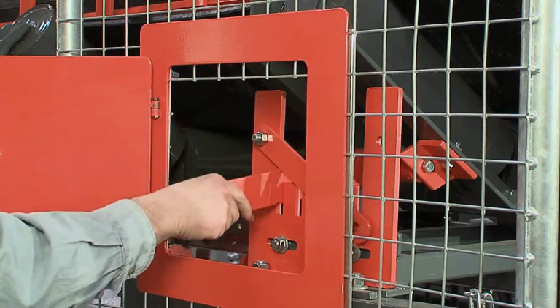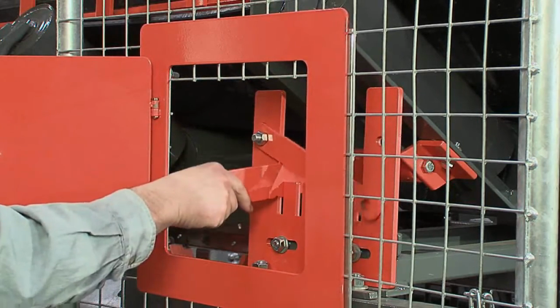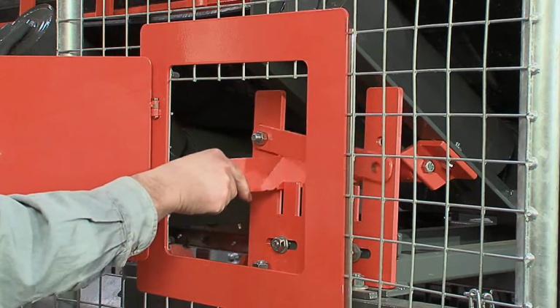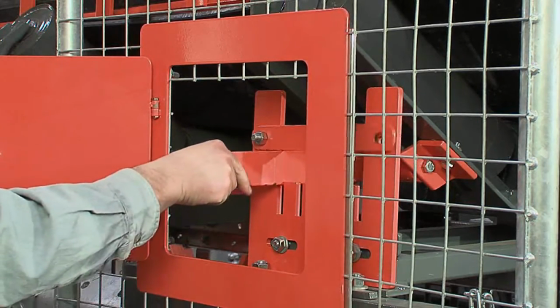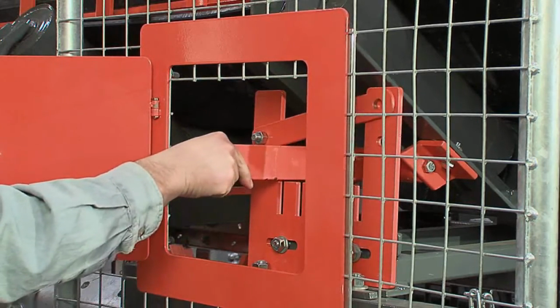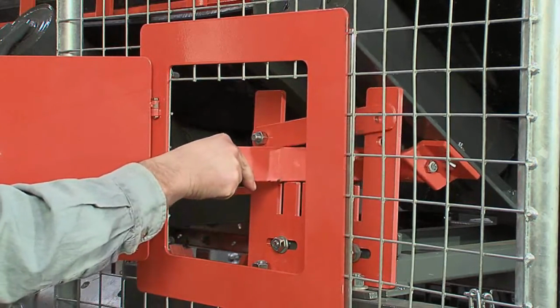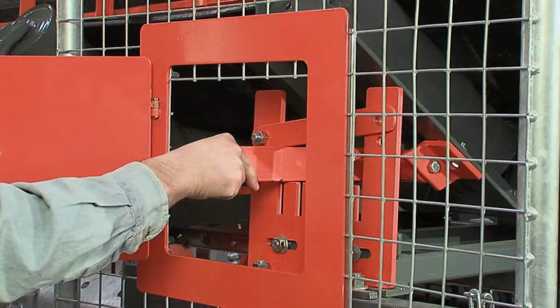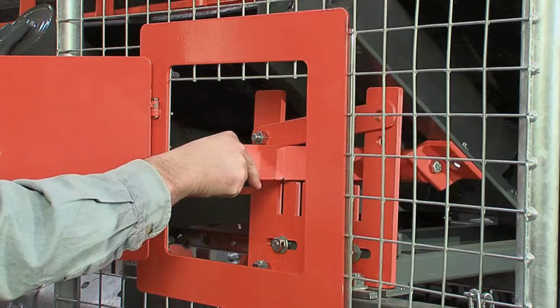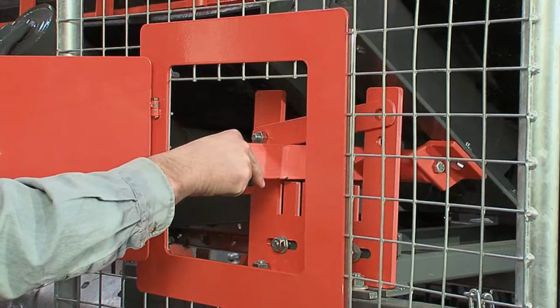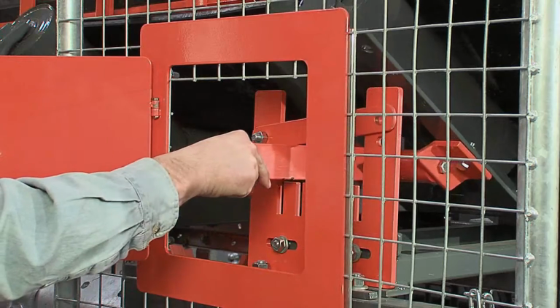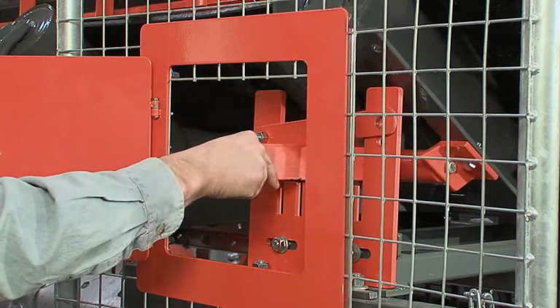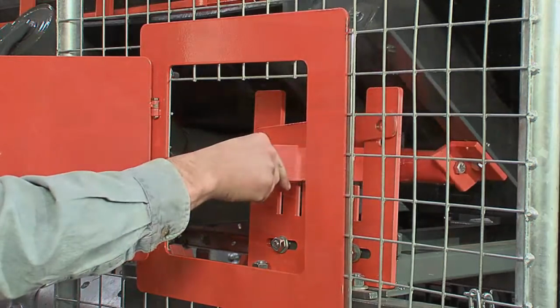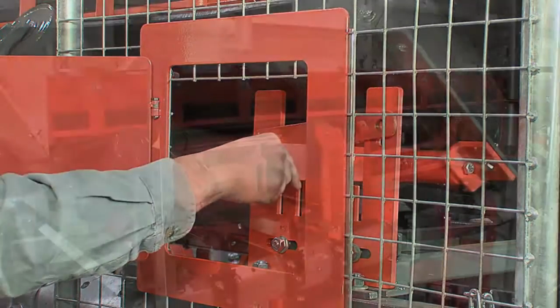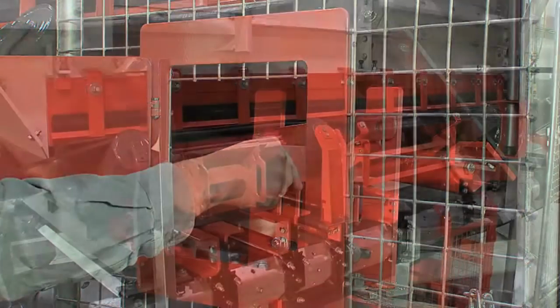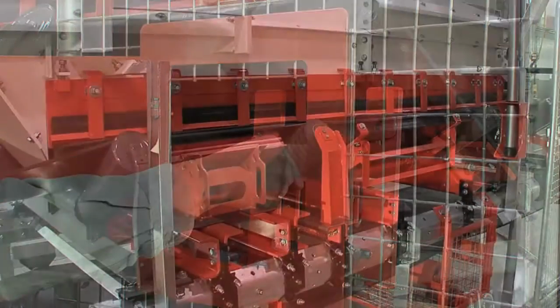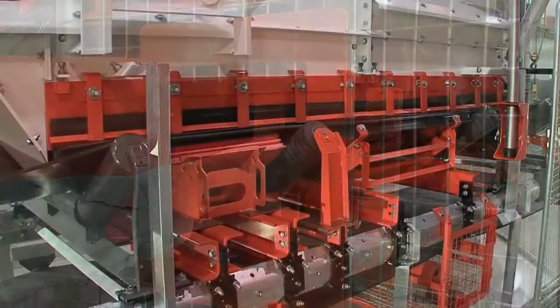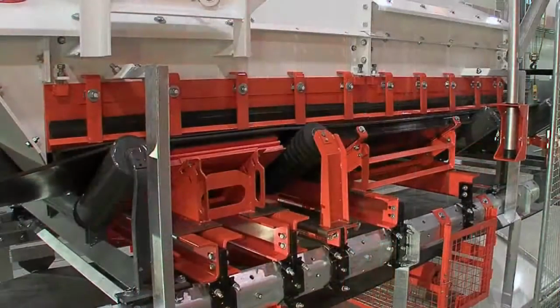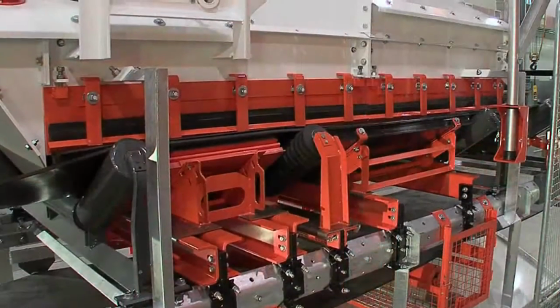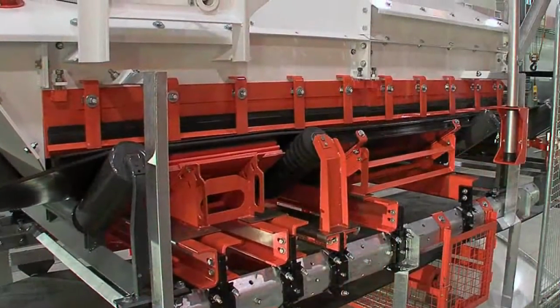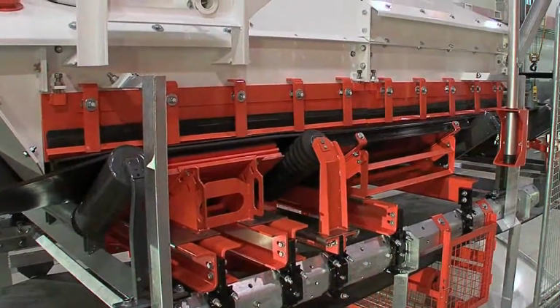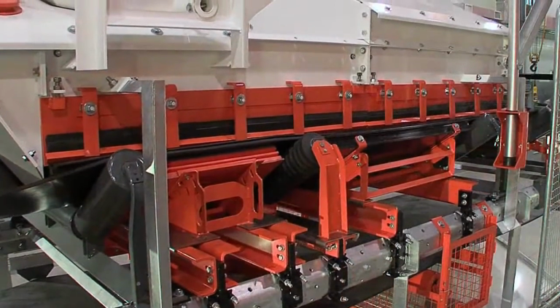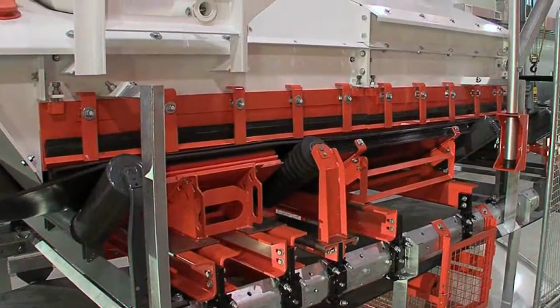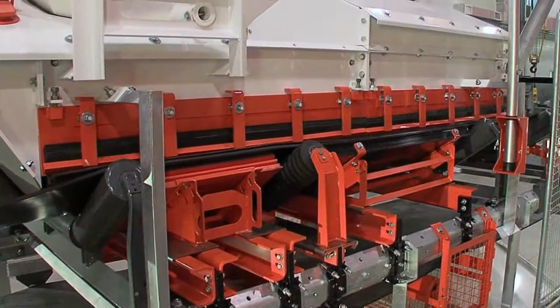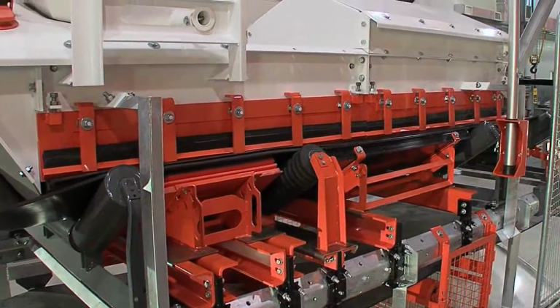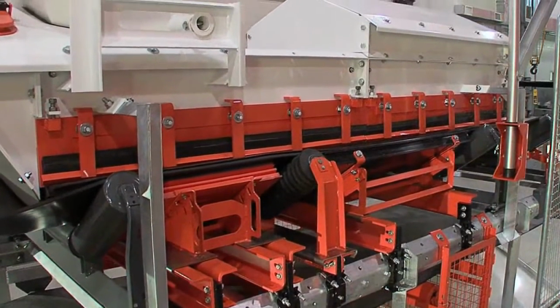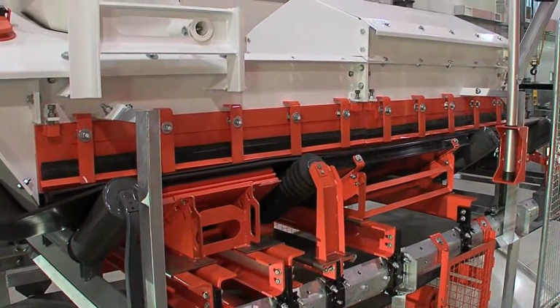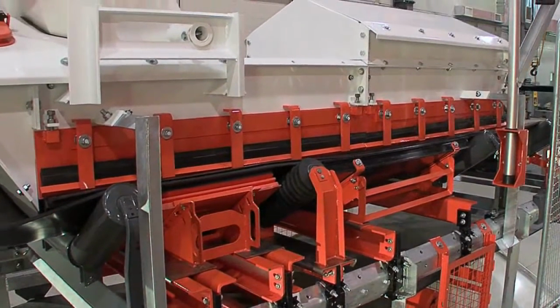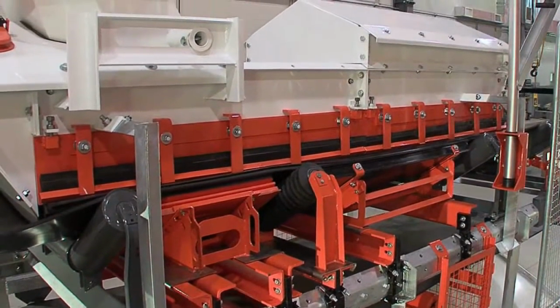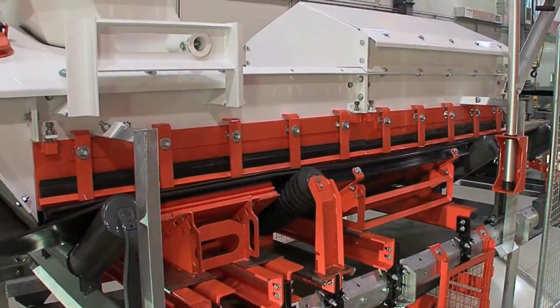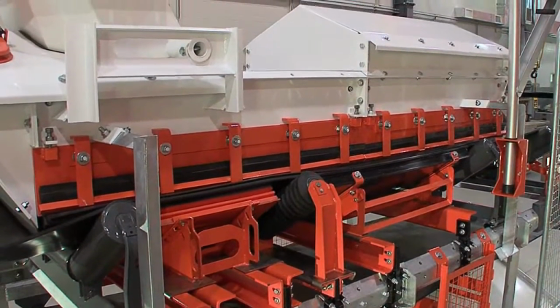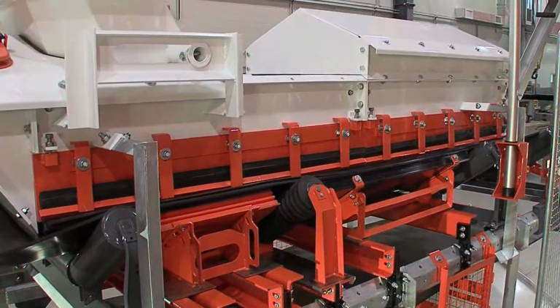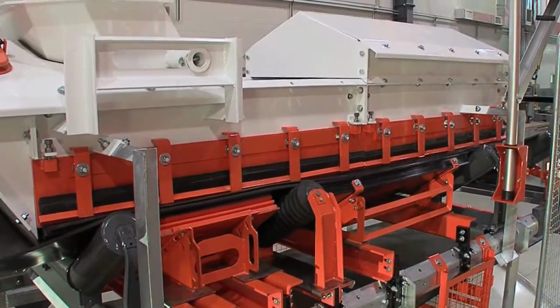Whether an entire conveyor, a loading zone, or individual components, EVO adapts to meet your unique material handling challenges.